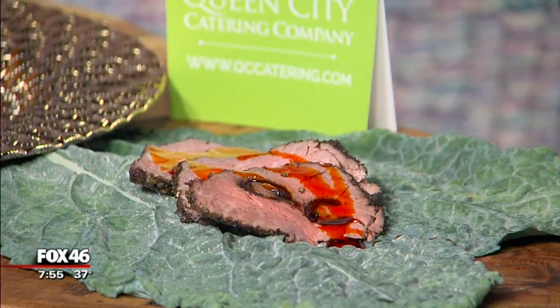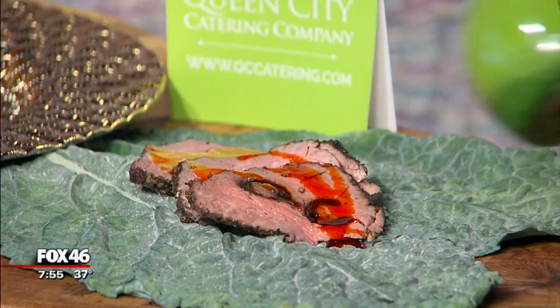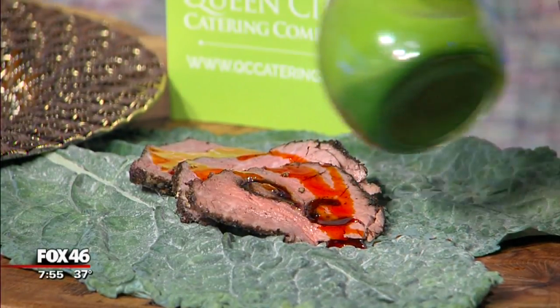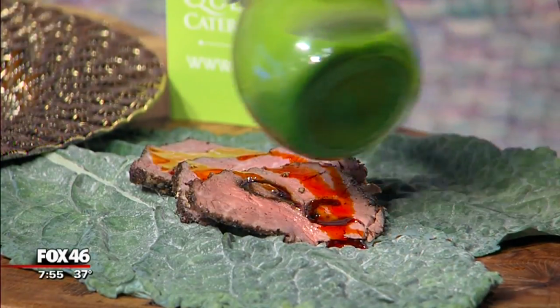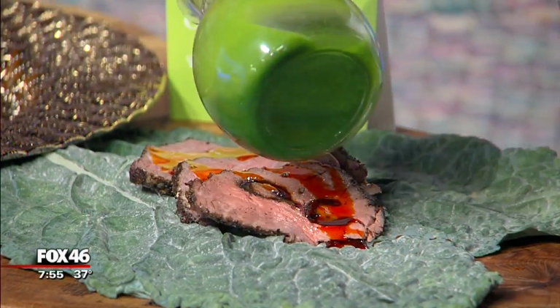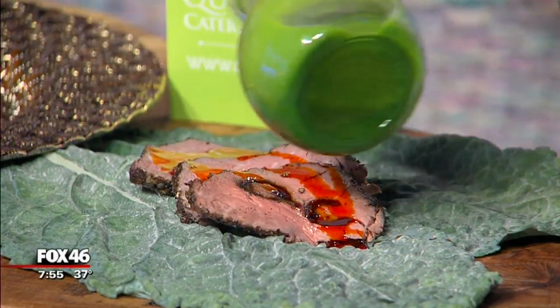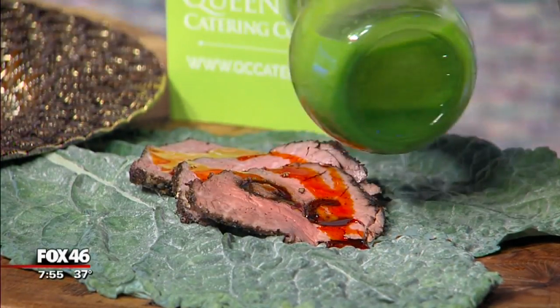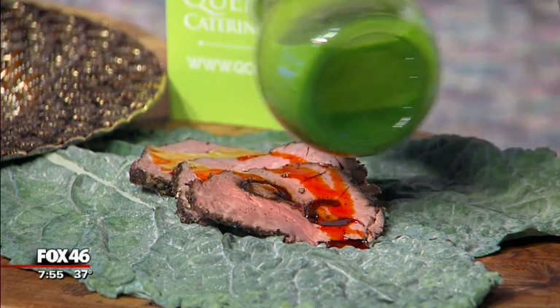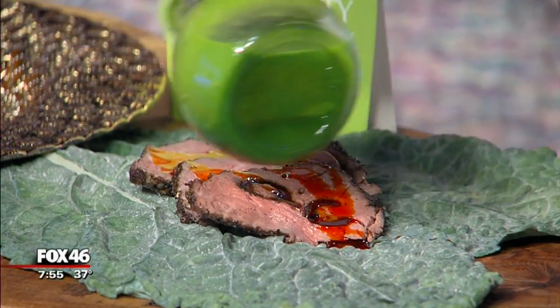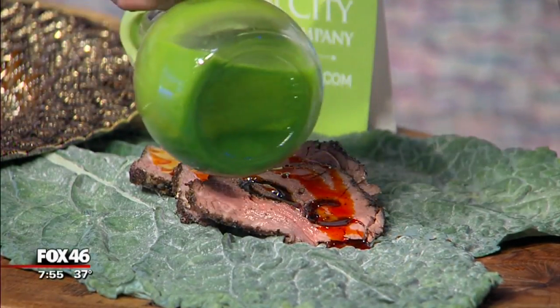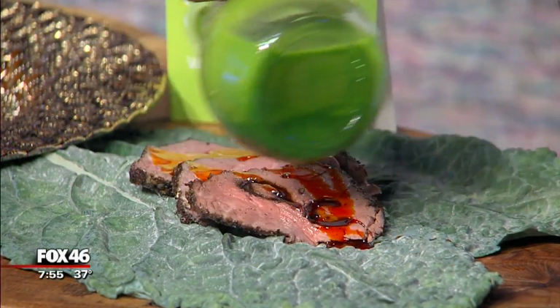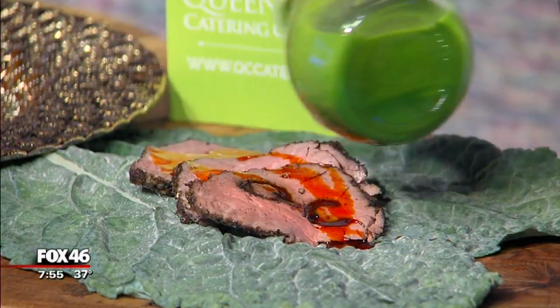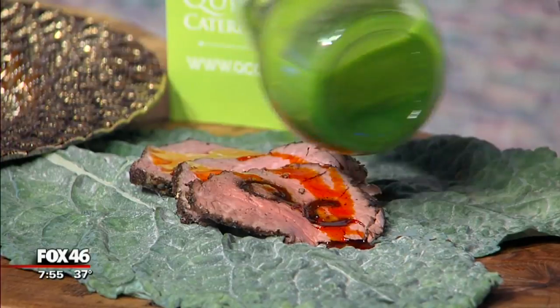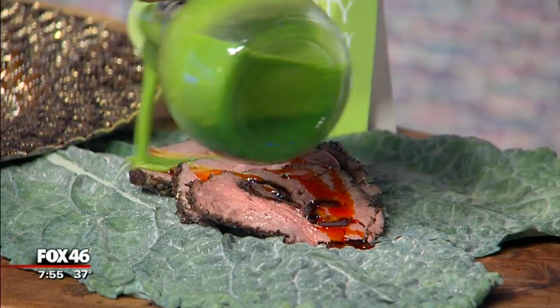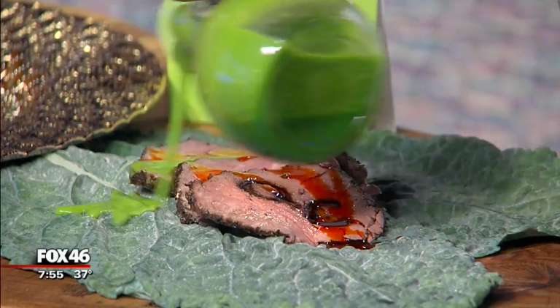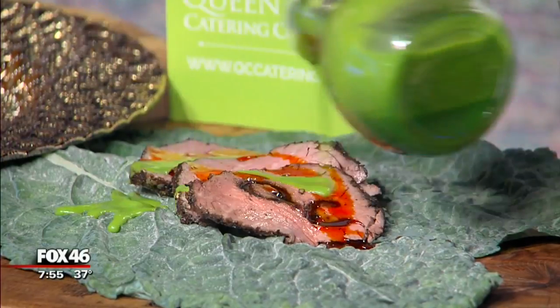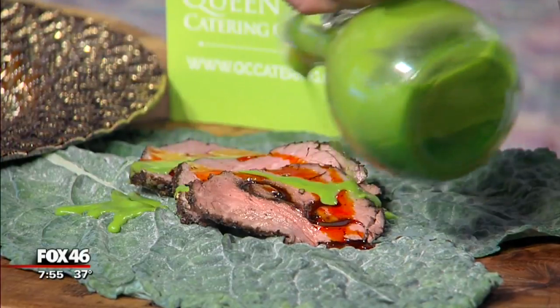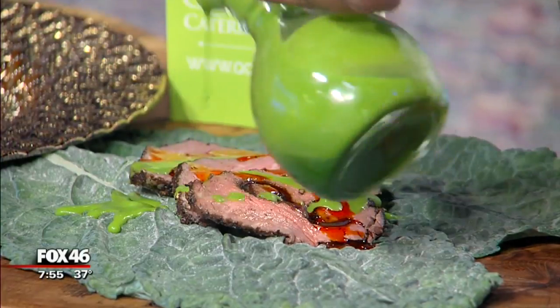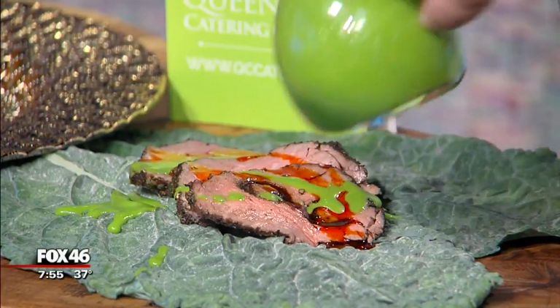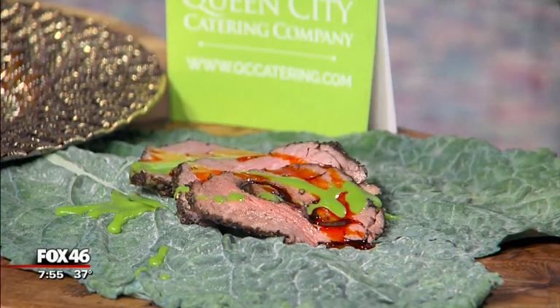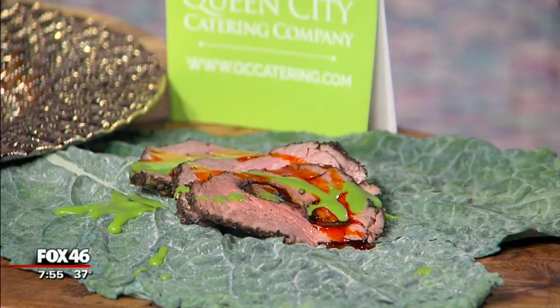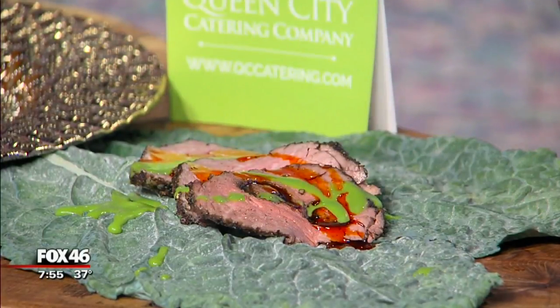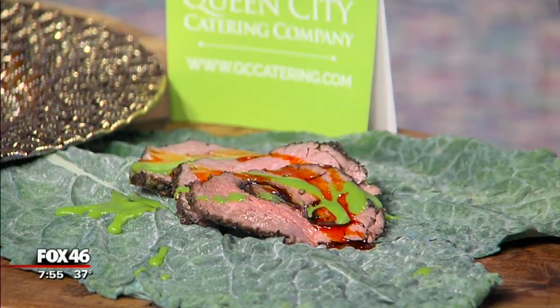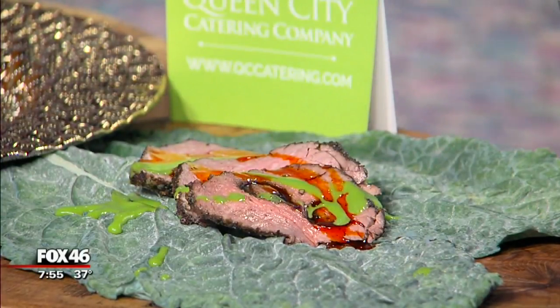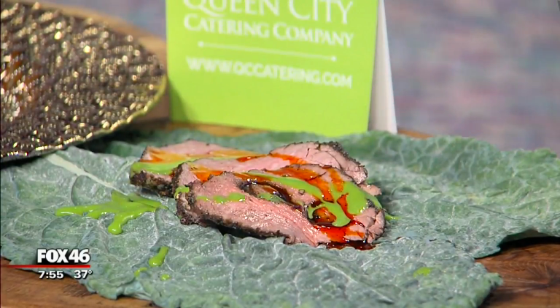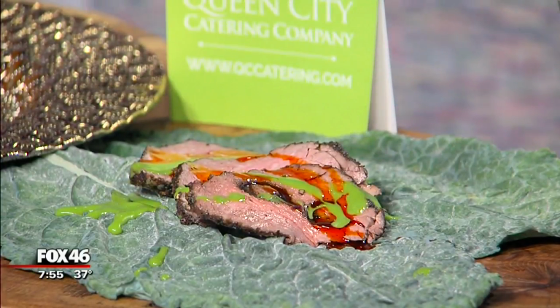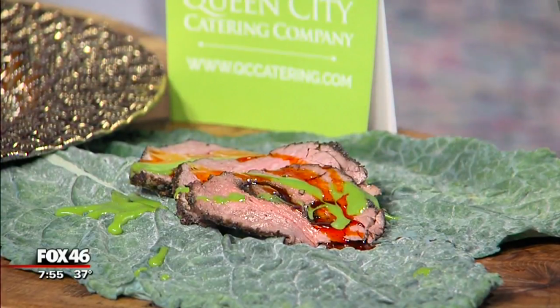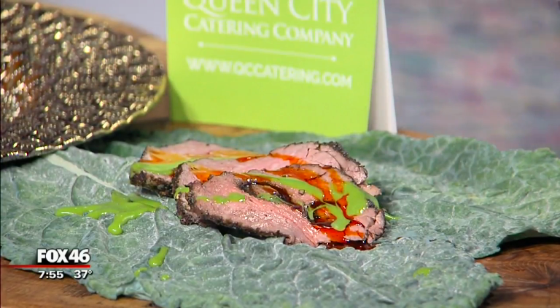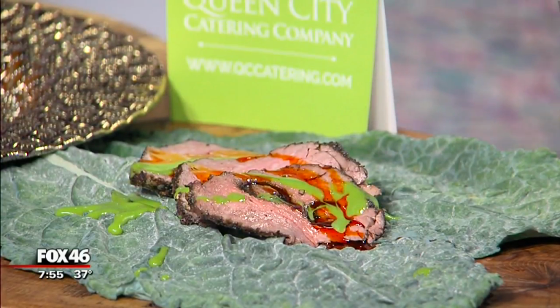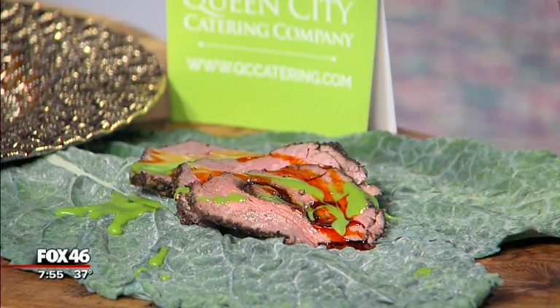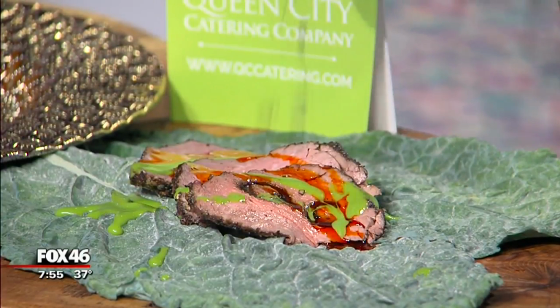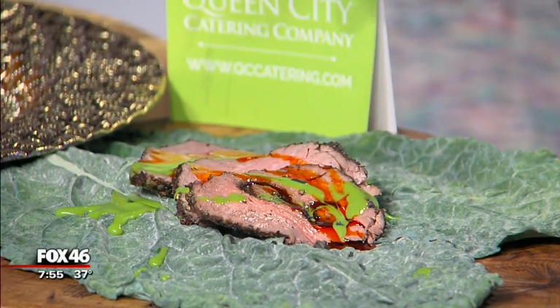Awesome. And this is very Christmas-y — I can see with the green here. Awesome, guys, thanks so much for being here. We'll be right back after the break.